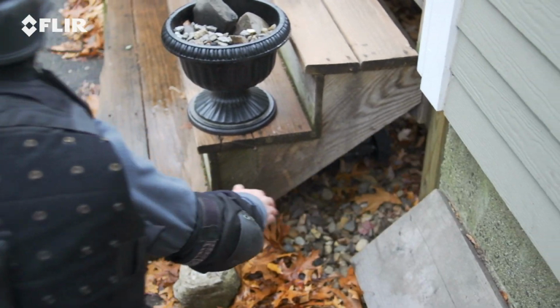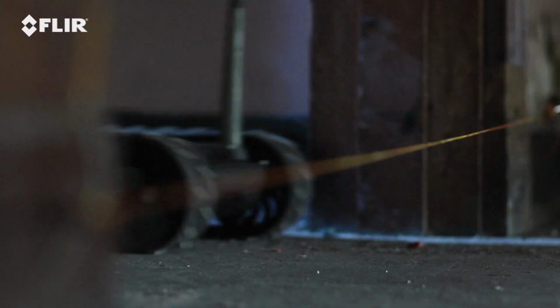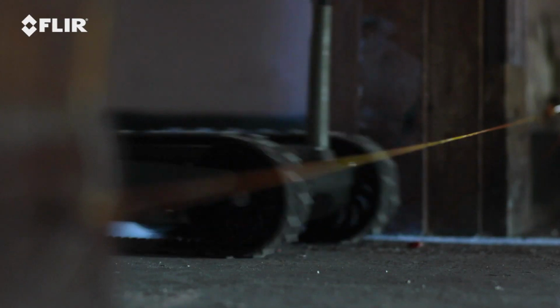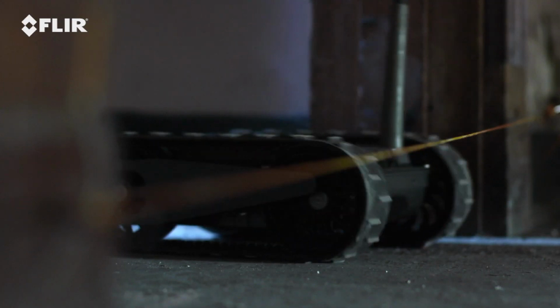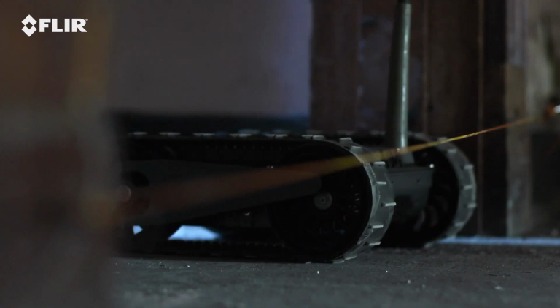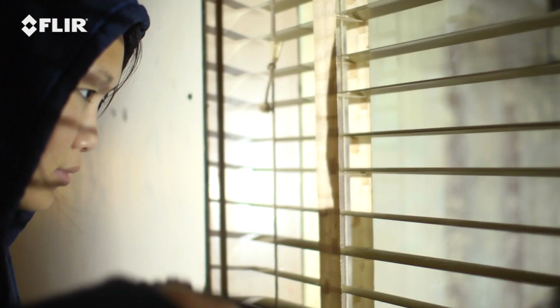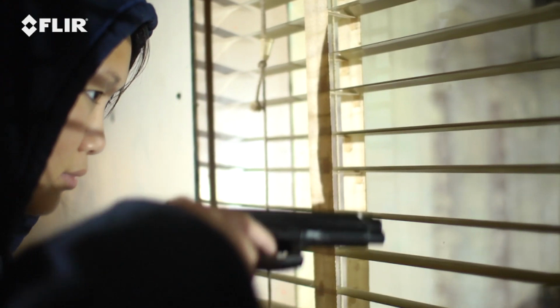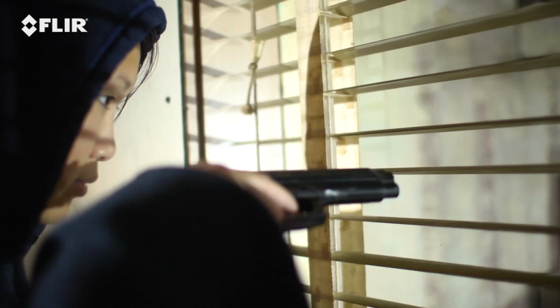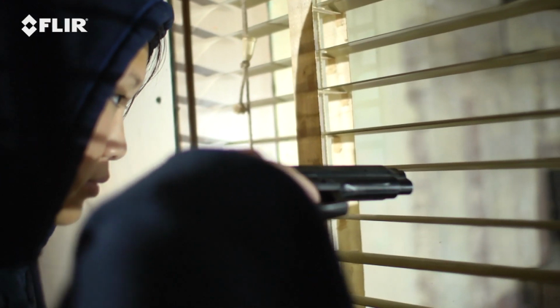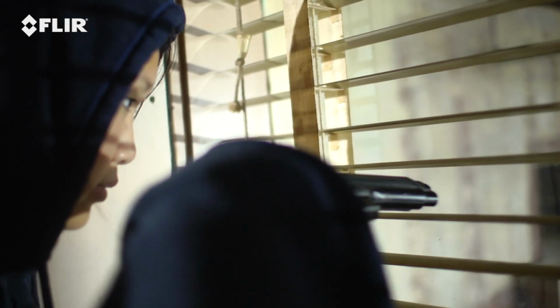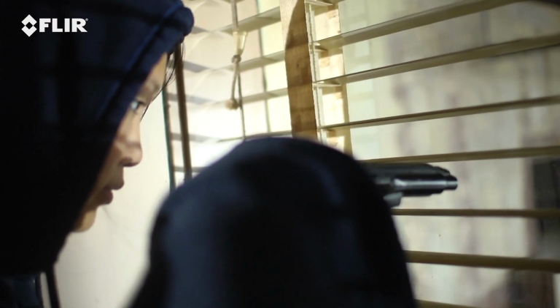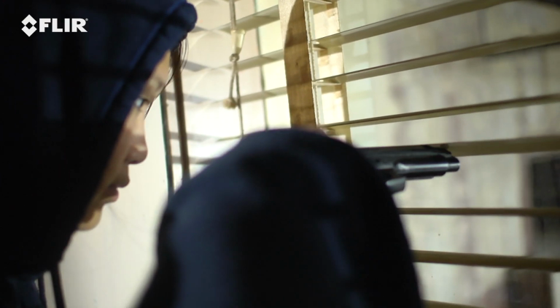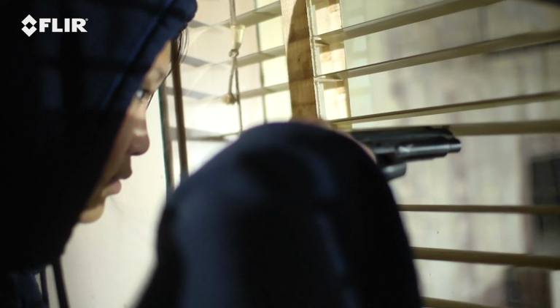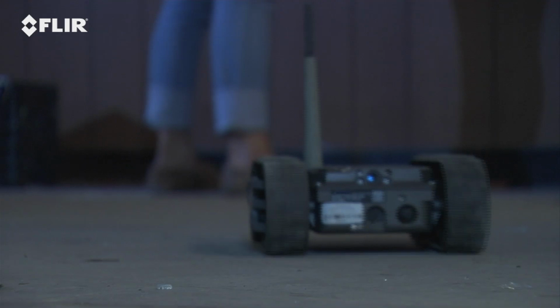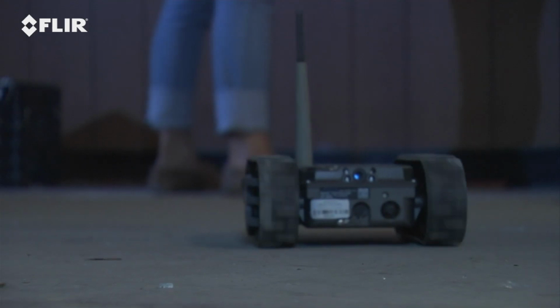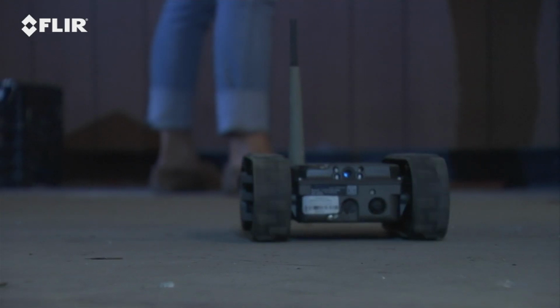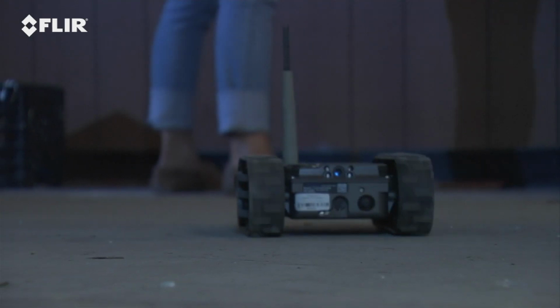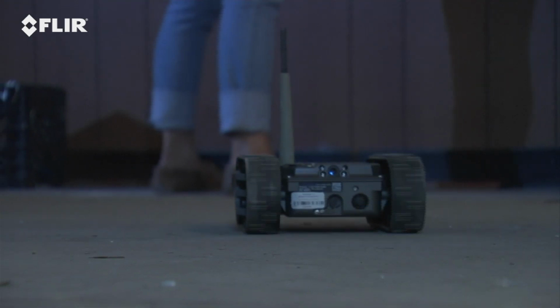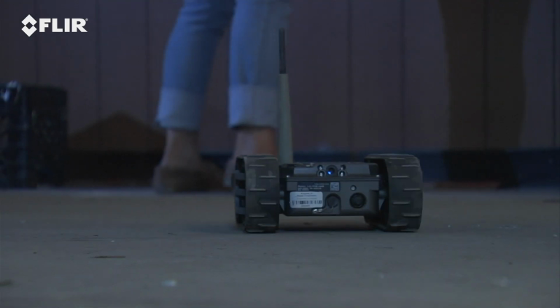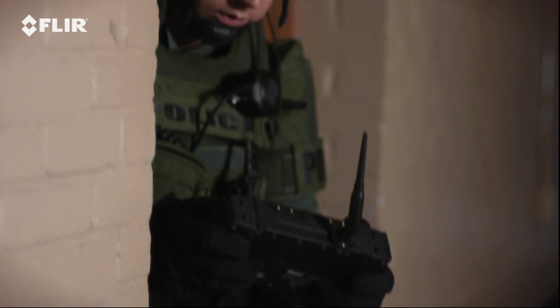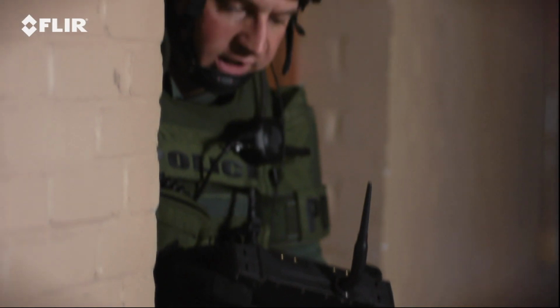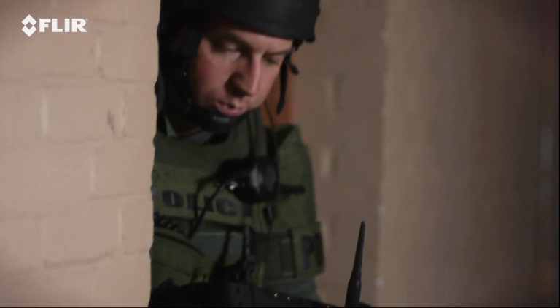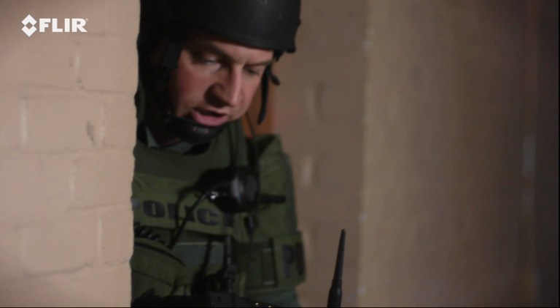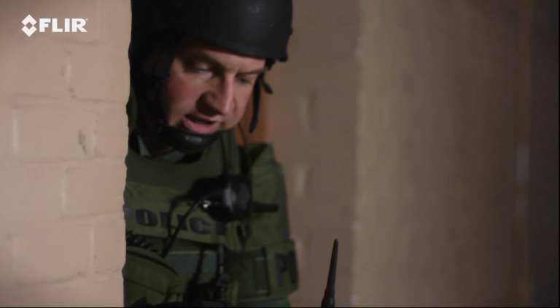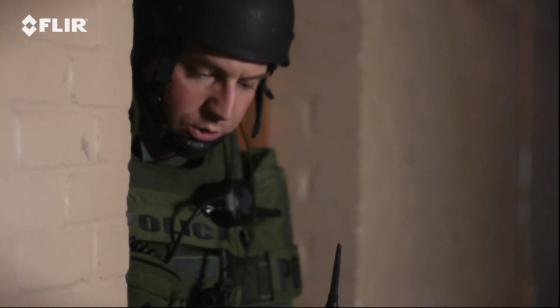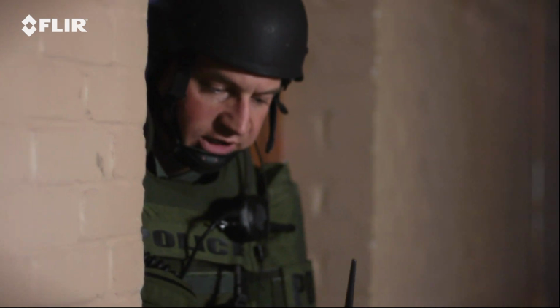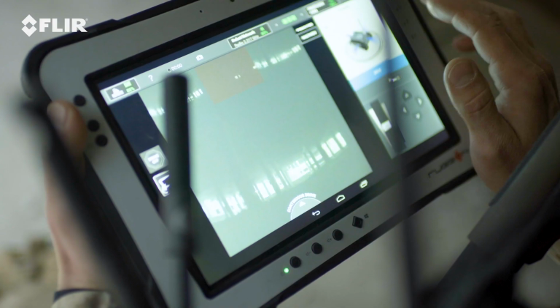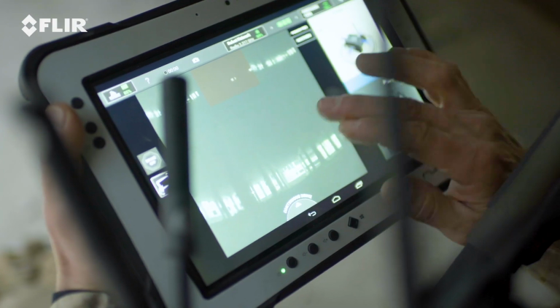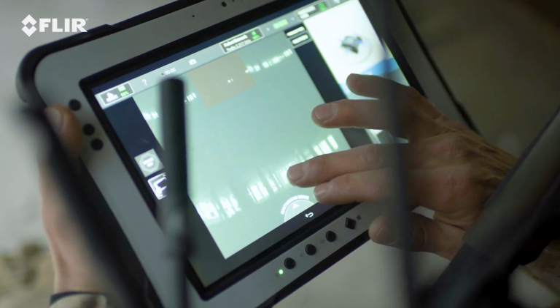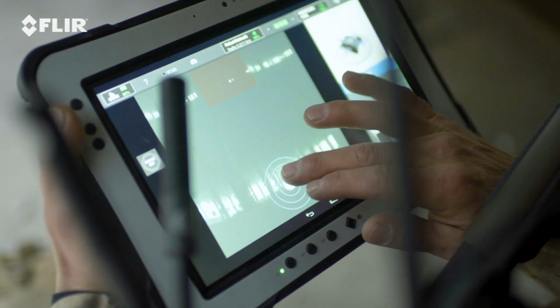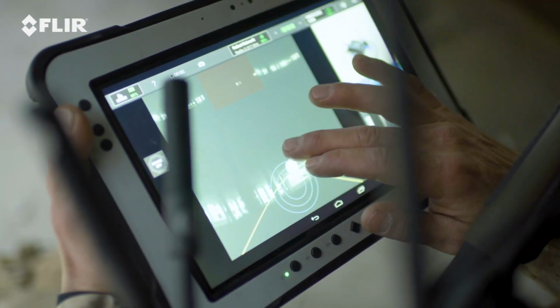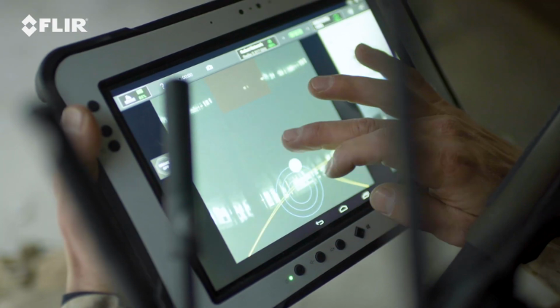First Look gives you eyes and ears with its four built-in cameras and its two-way audio communication. "Put the gun down, put the gun down." "What? What do you want?"